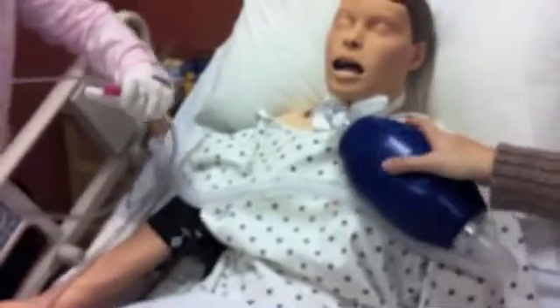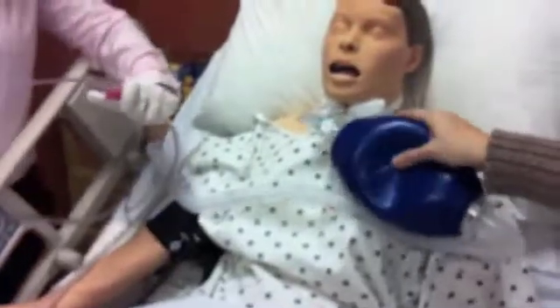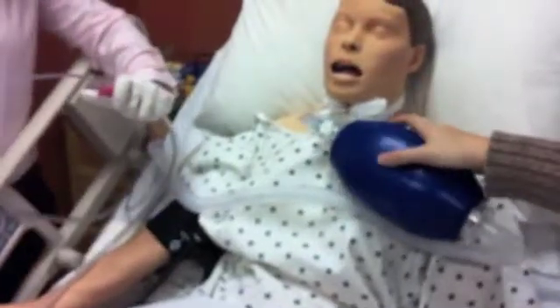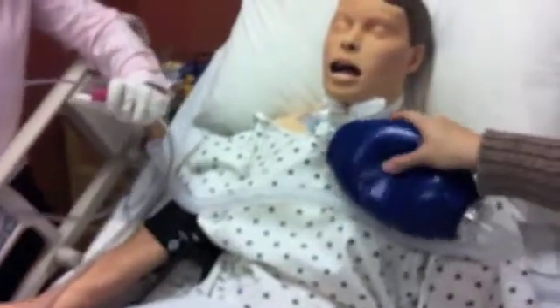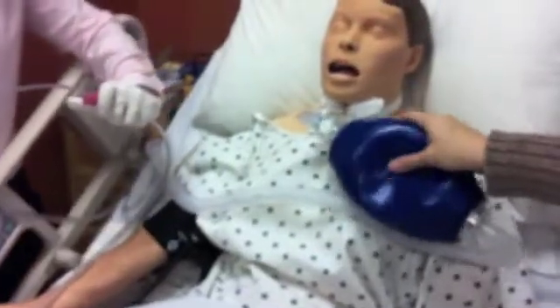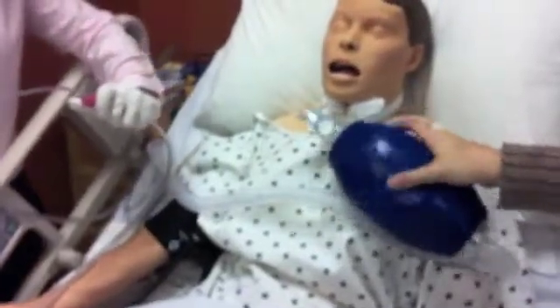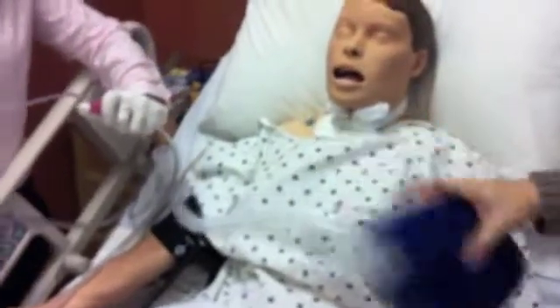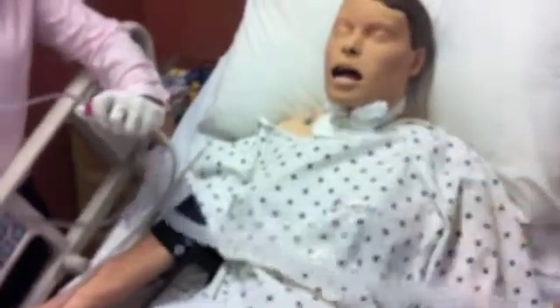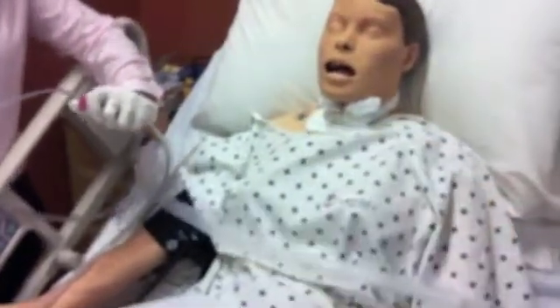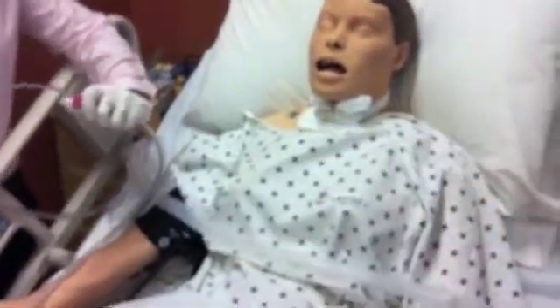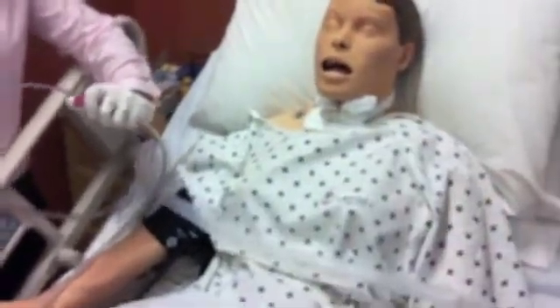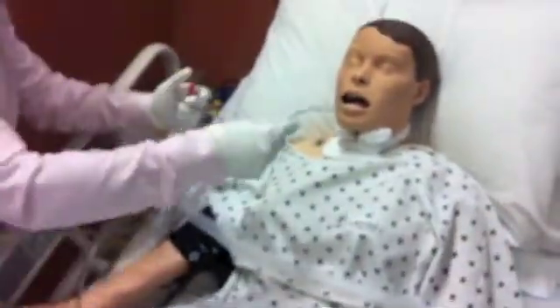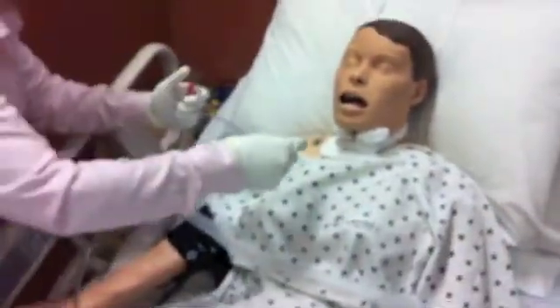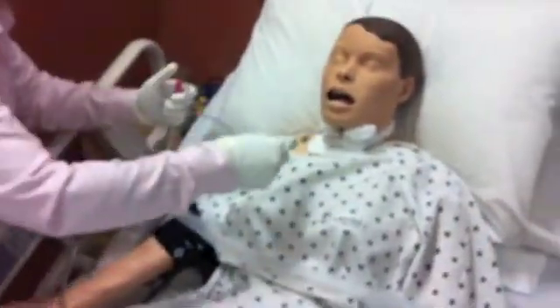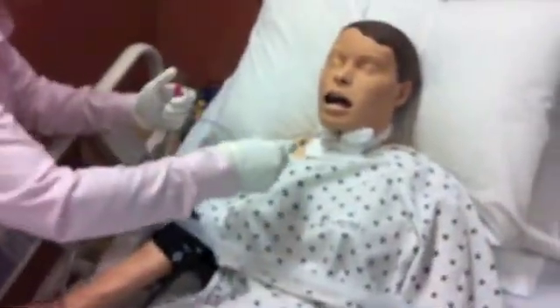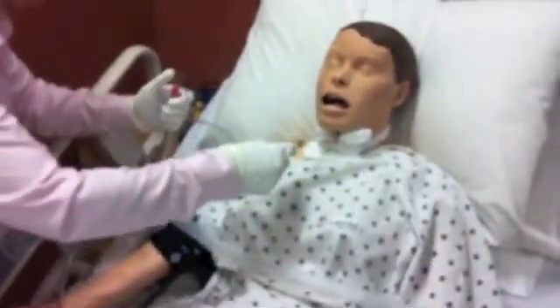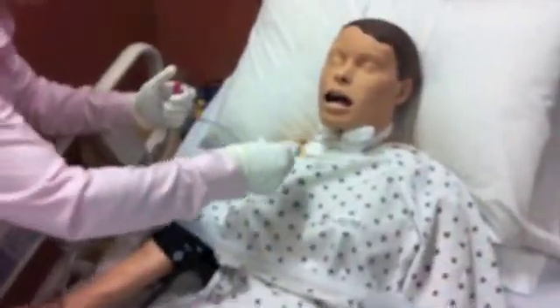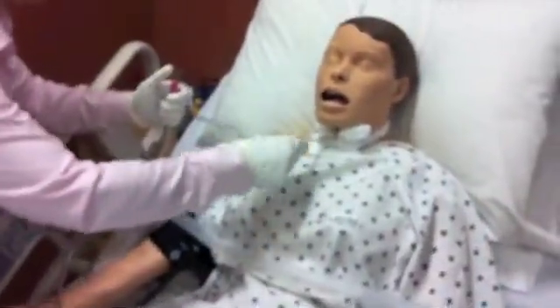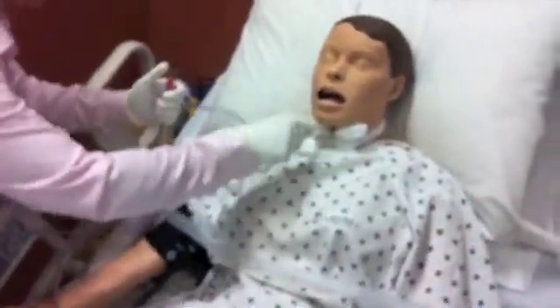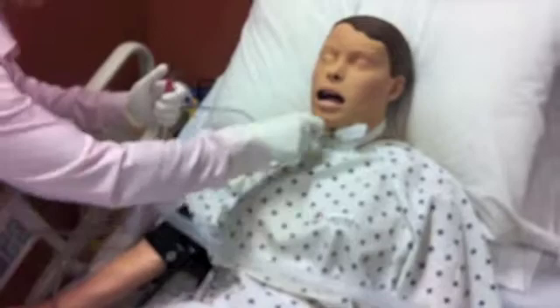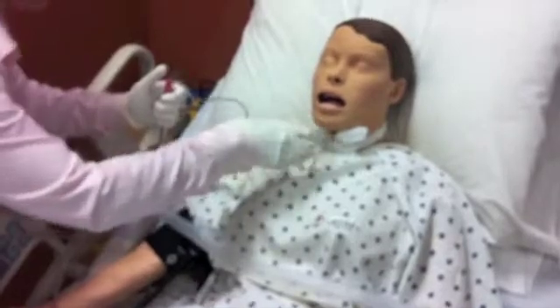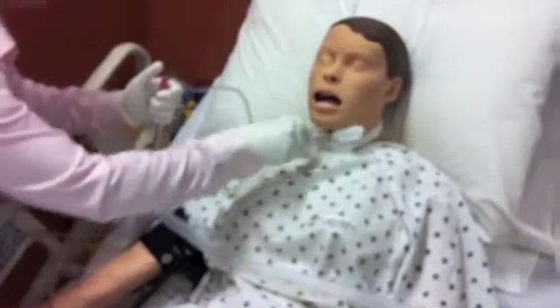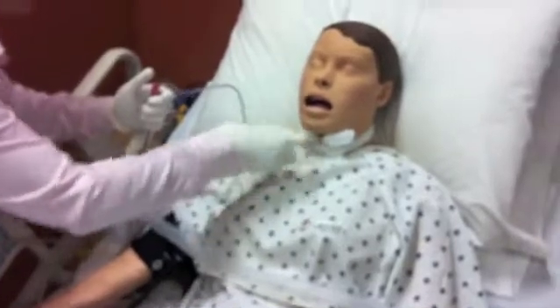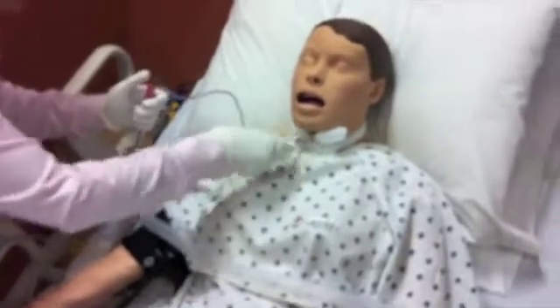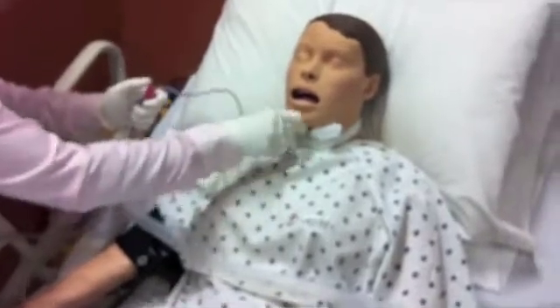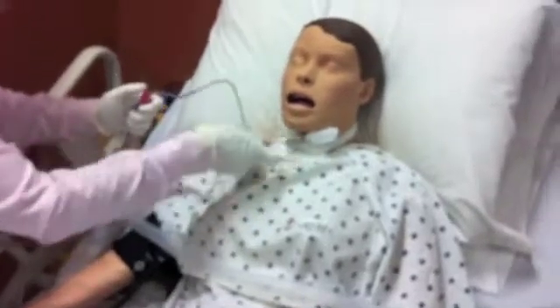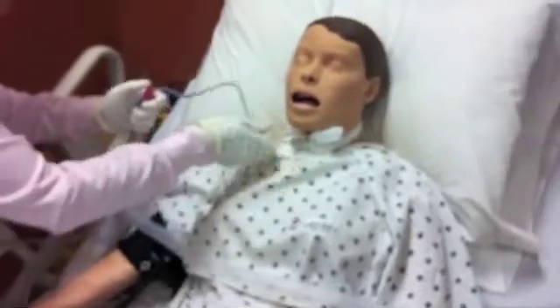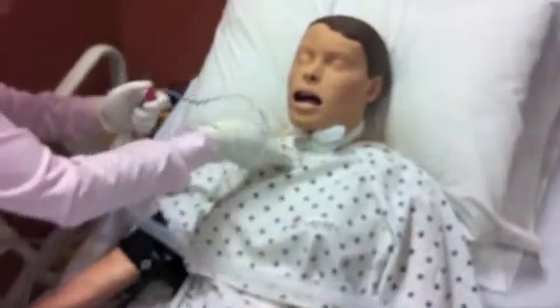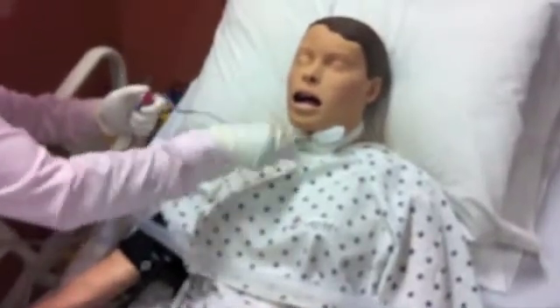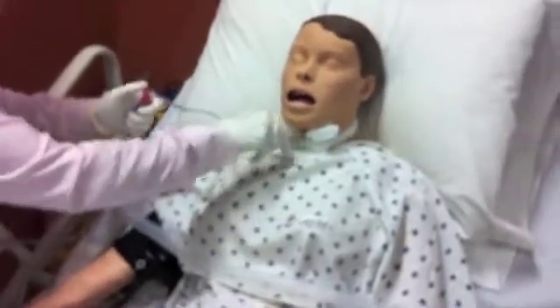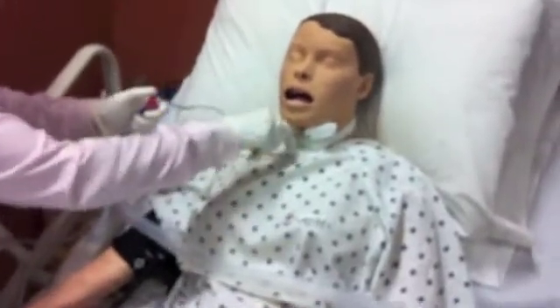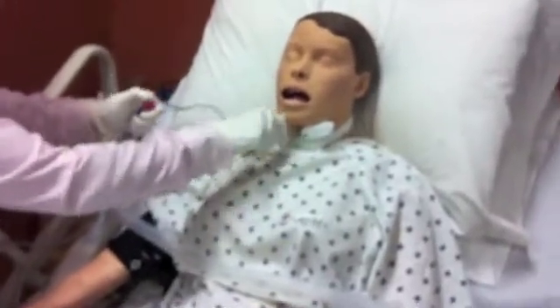Hold your left hand up higher. No suction on the way in. Suction intermittently on the way out and swirl.